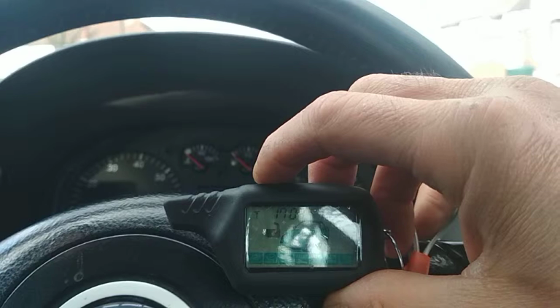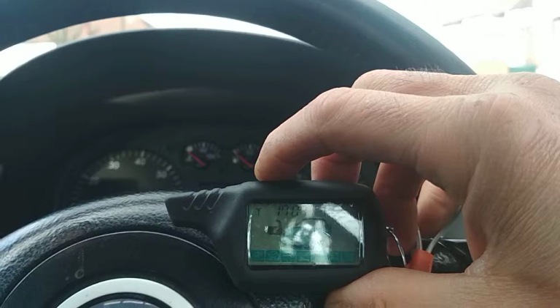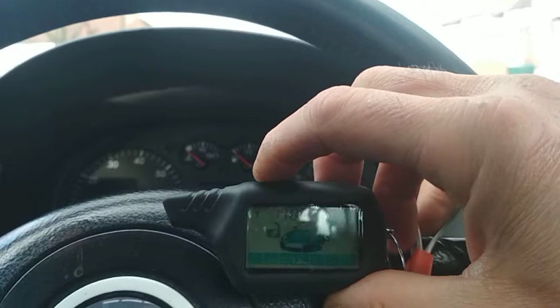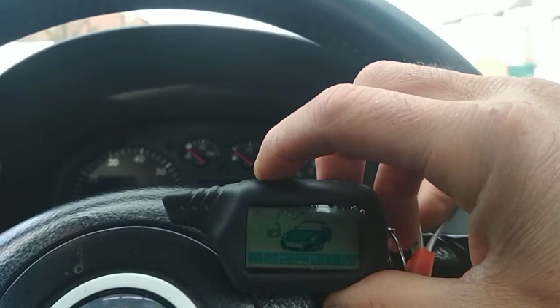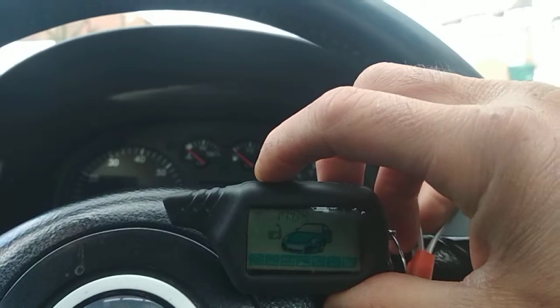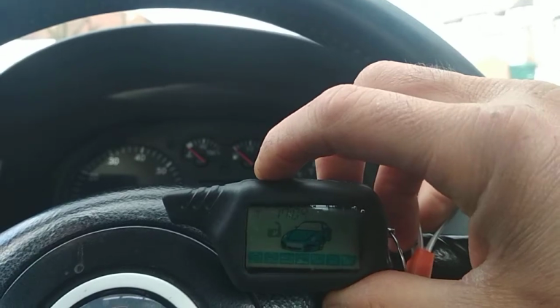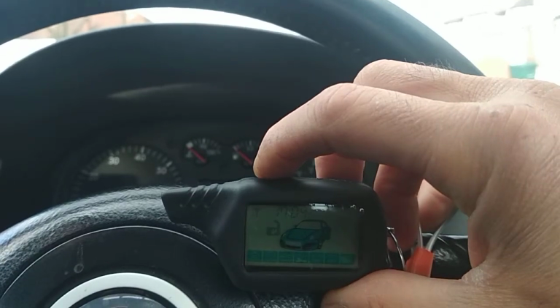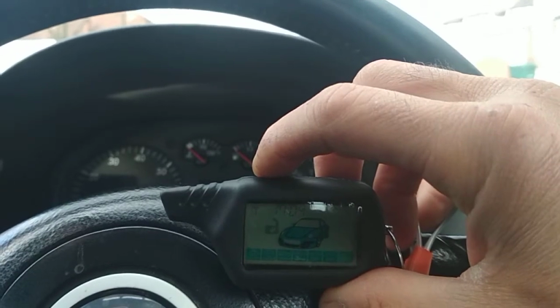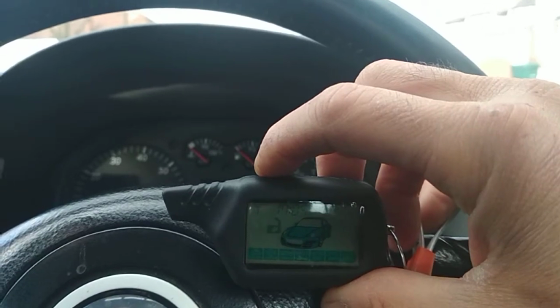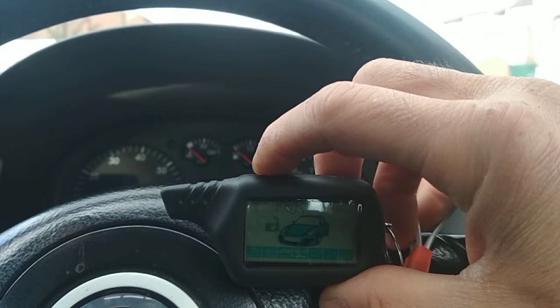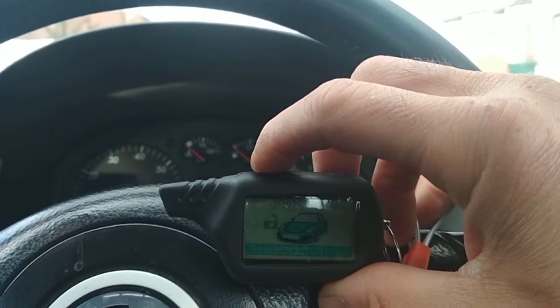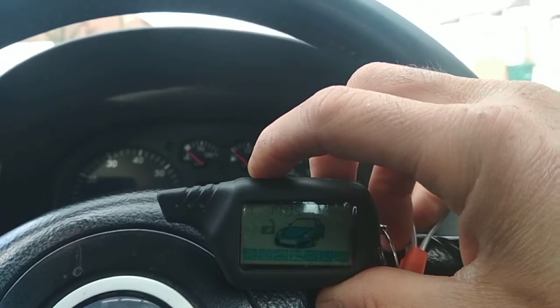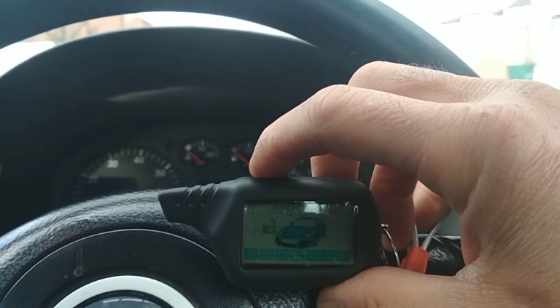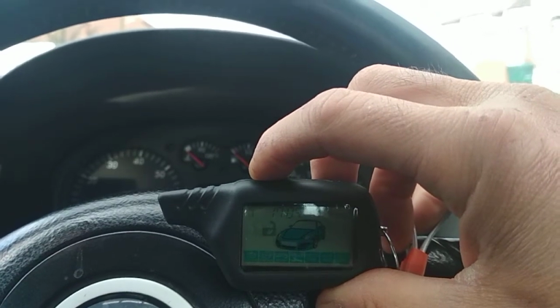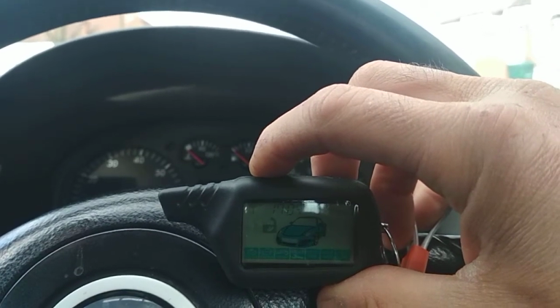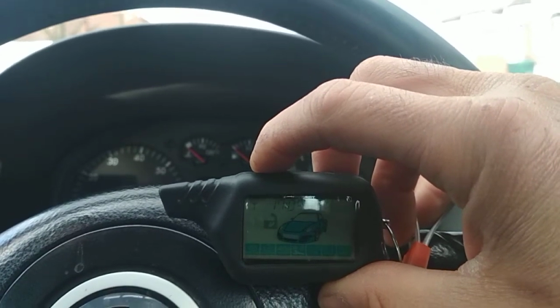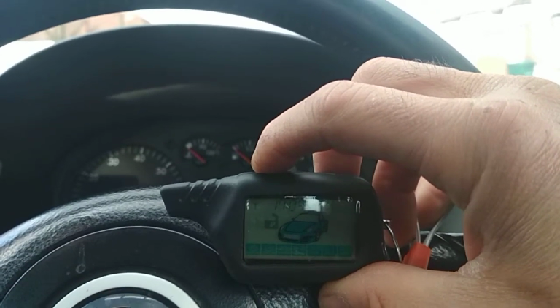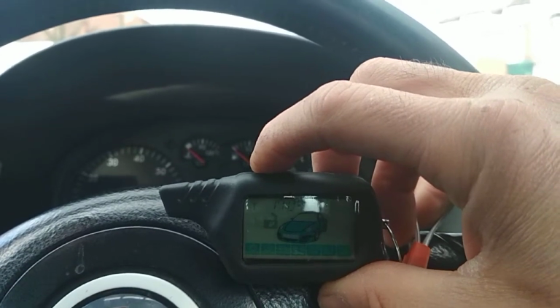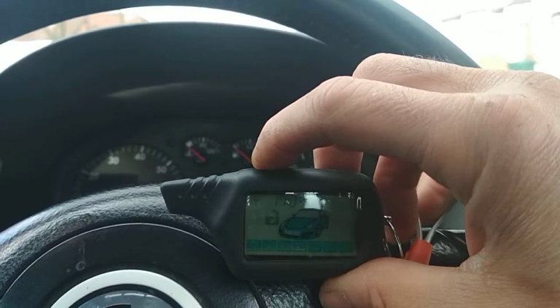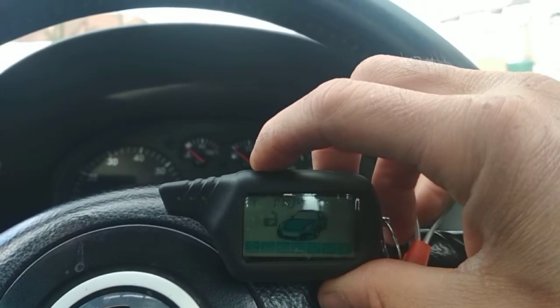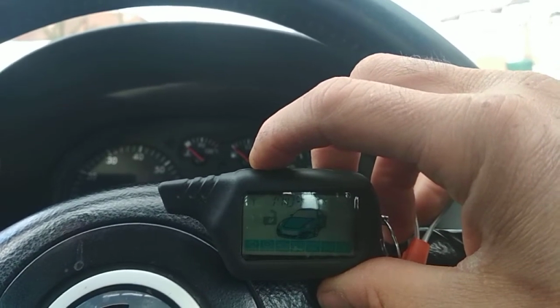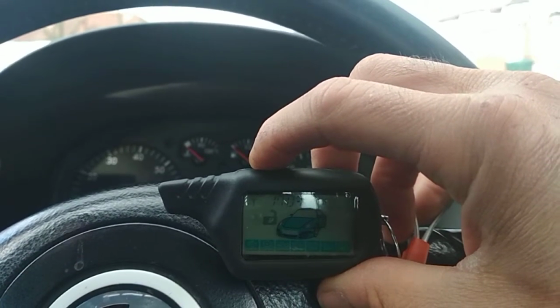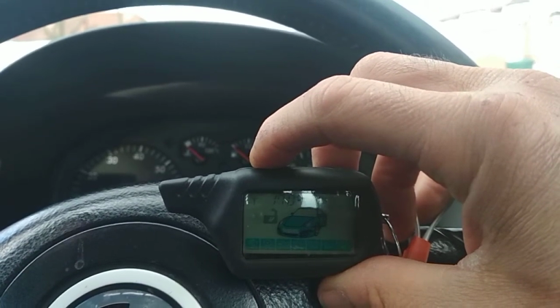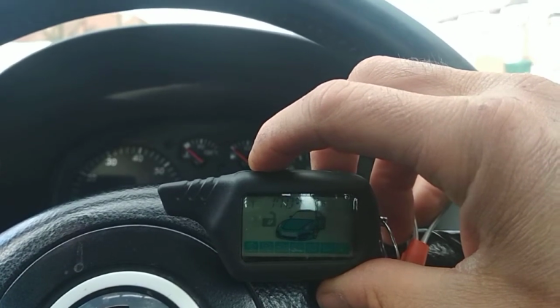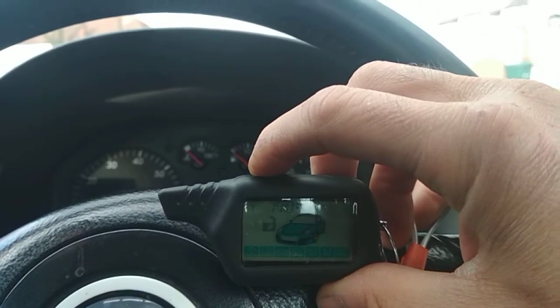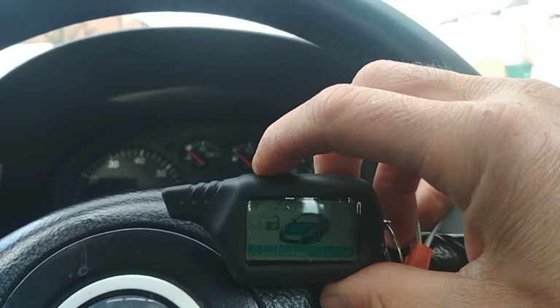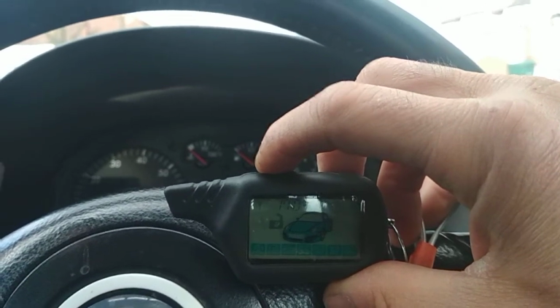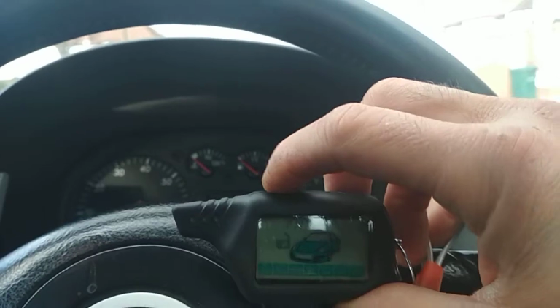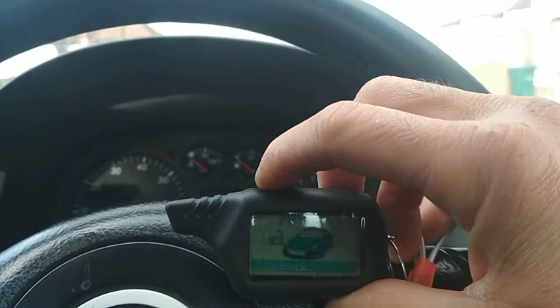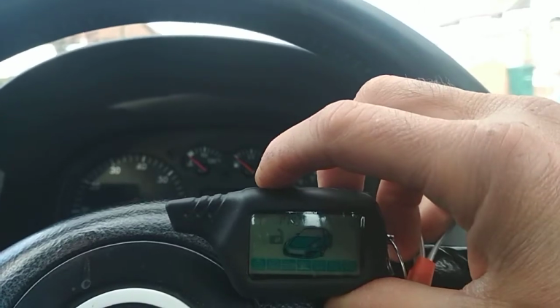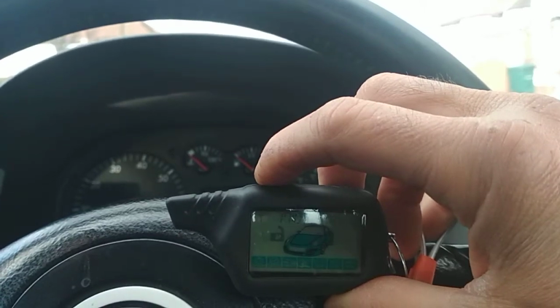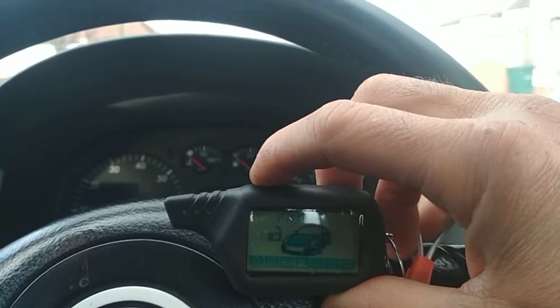Welcome to London Car Alarm Company. Today we're just going to do a quick short video on how our Prestige two-way system works.